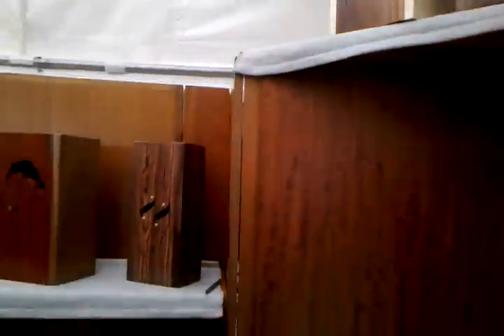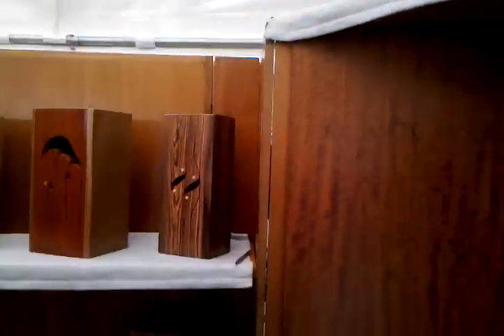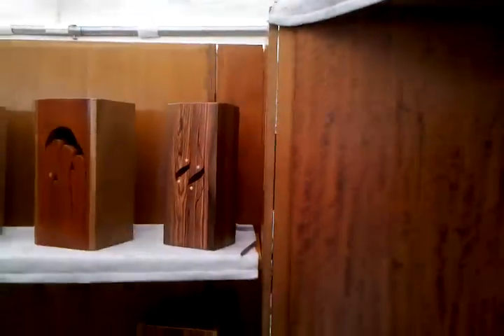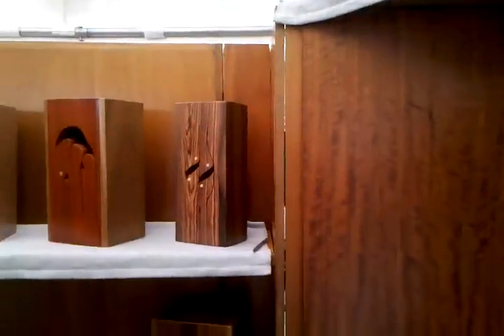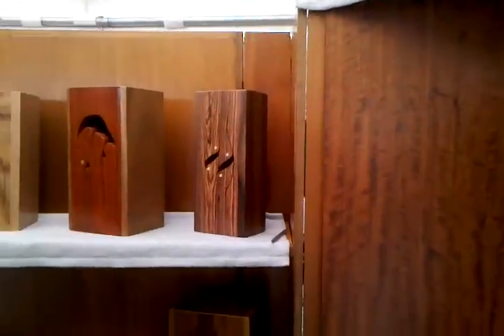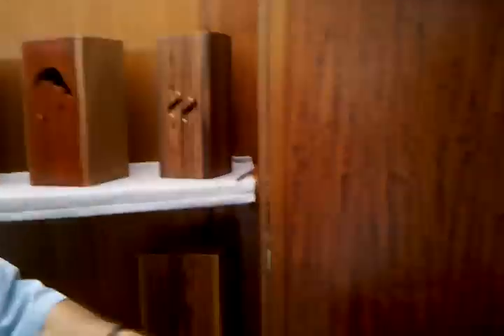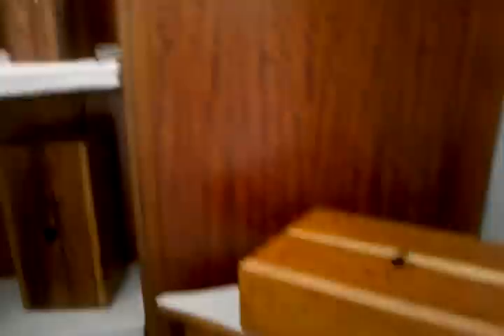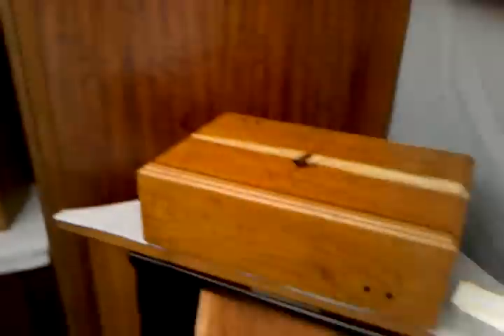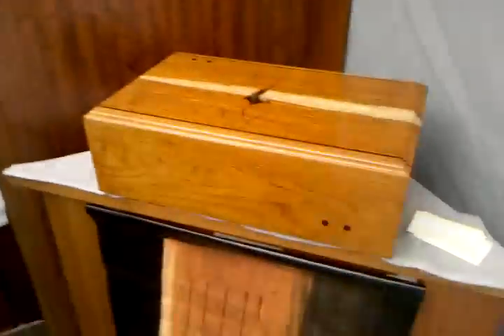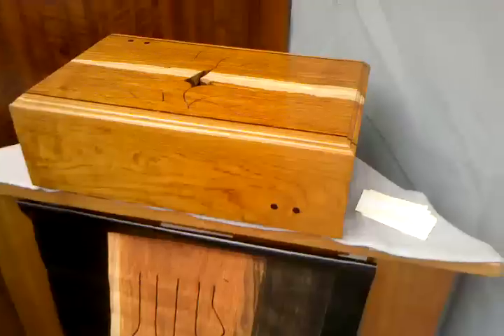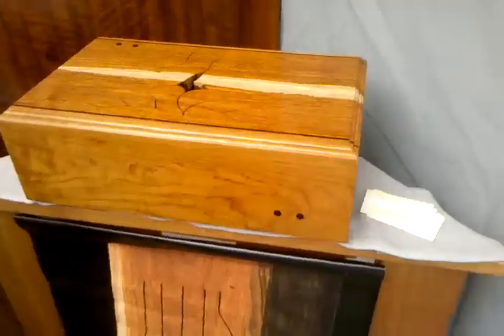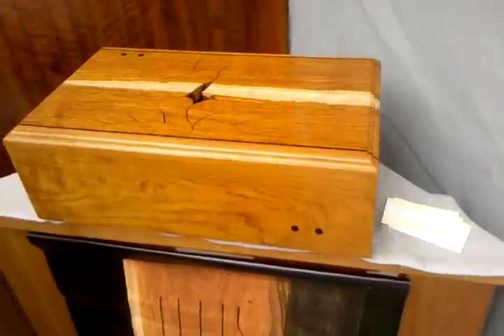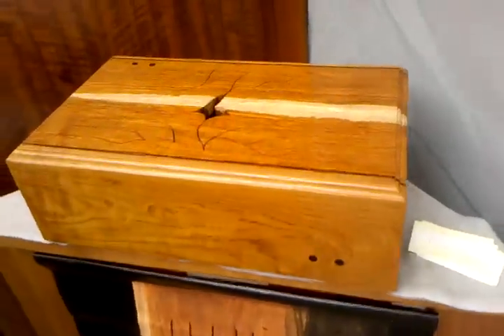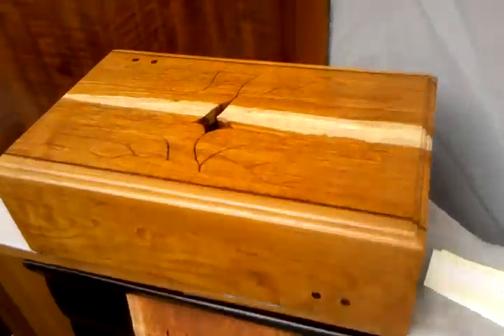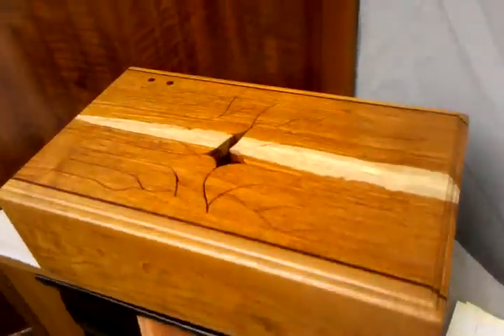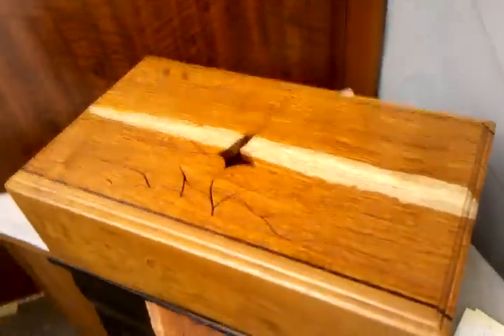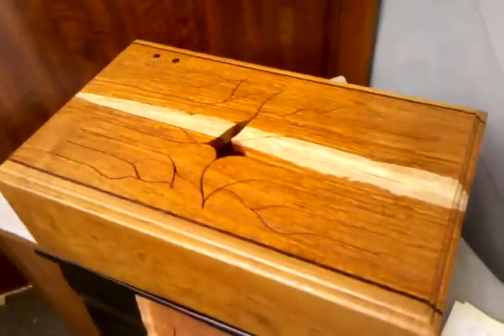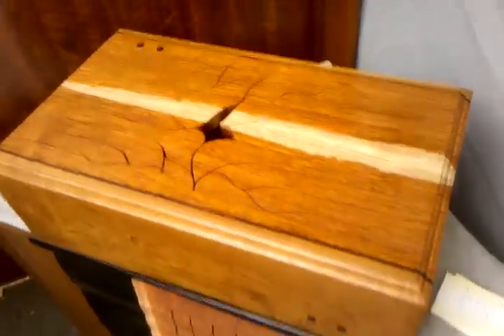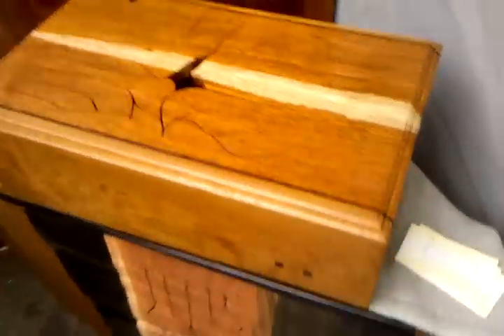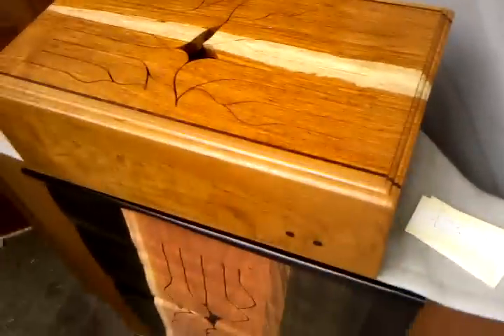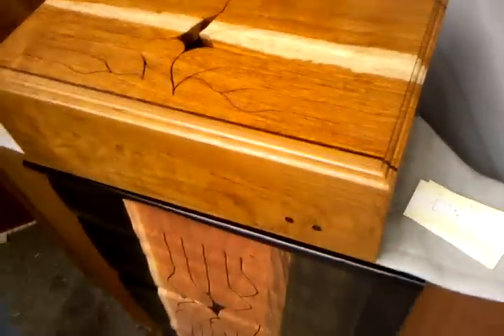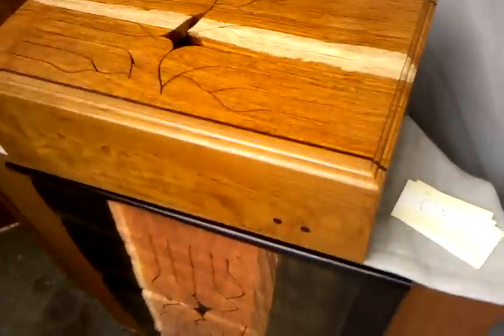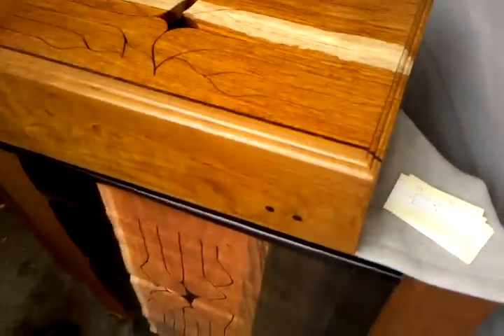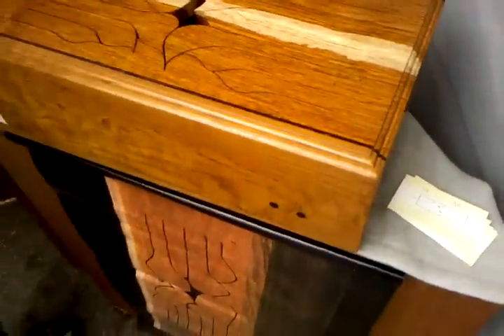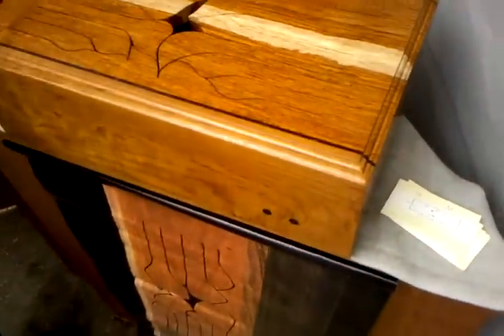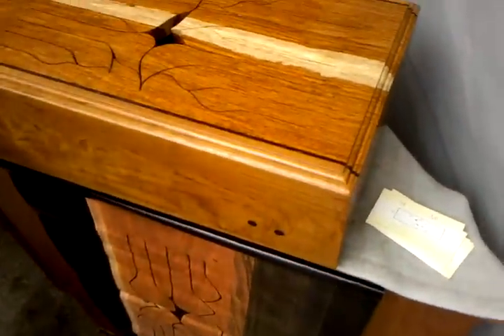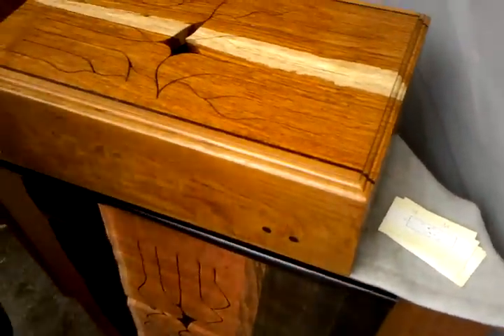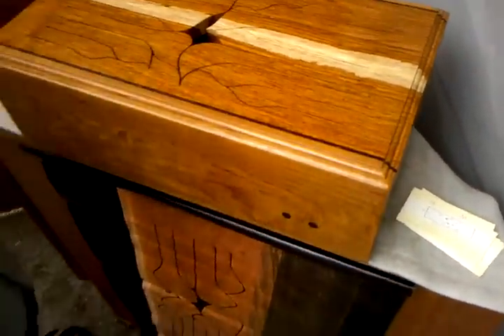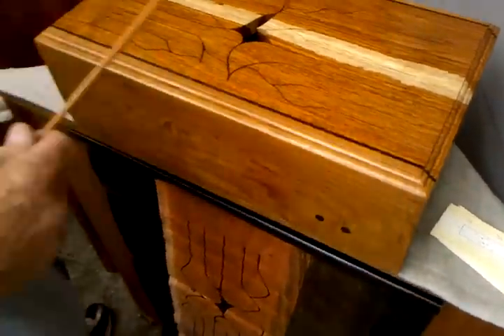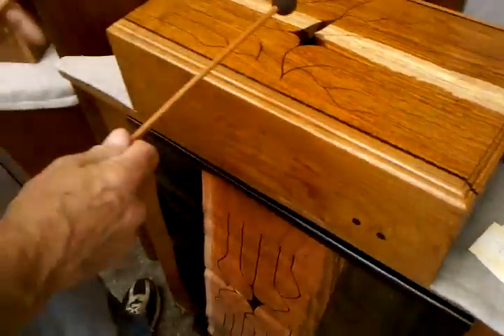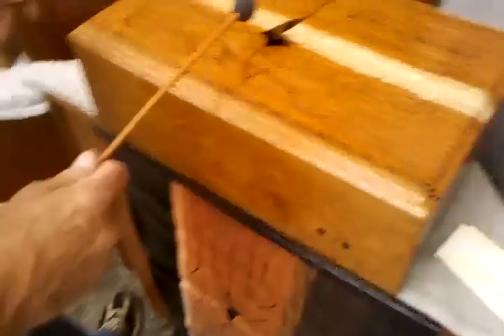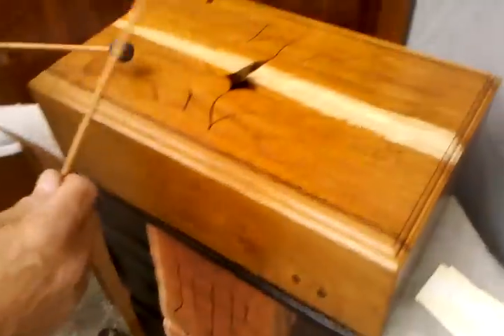These take several days to make. This is a 16-note Guatemalan rosewood — it's the most exotic thing I make.